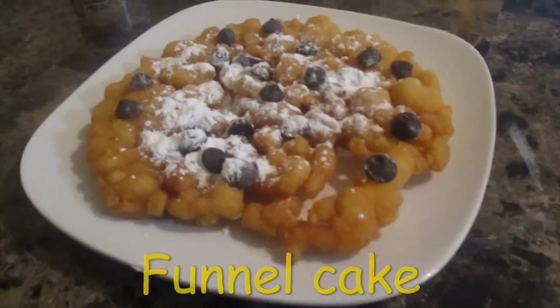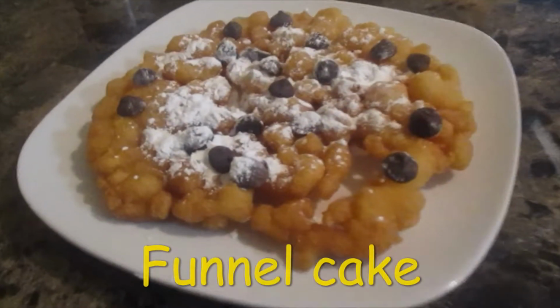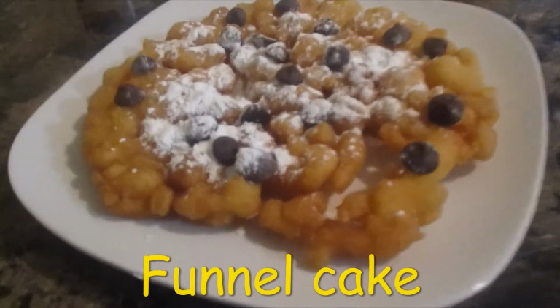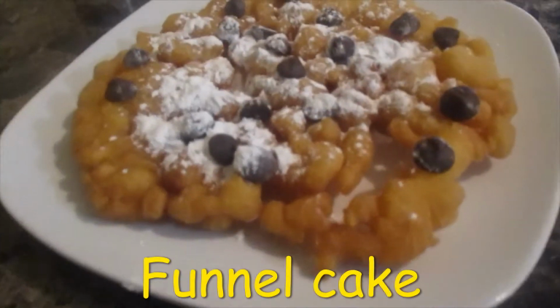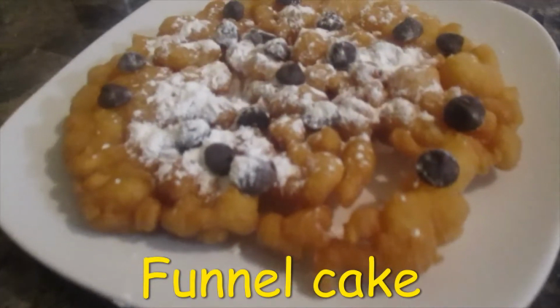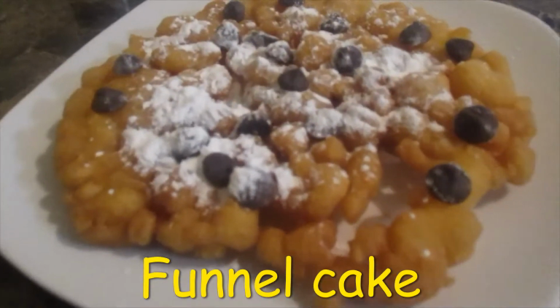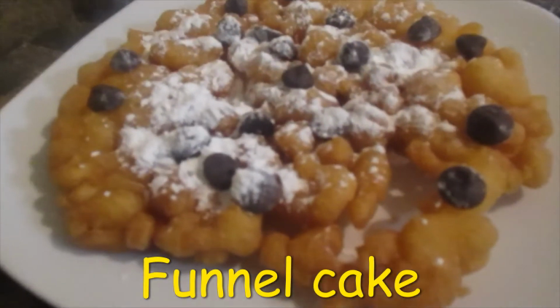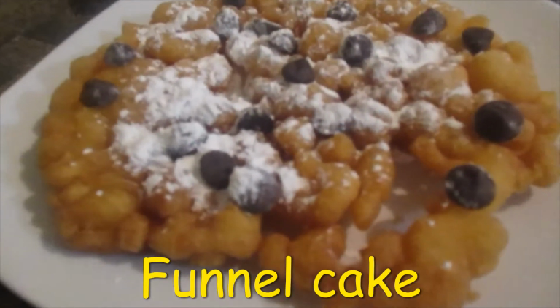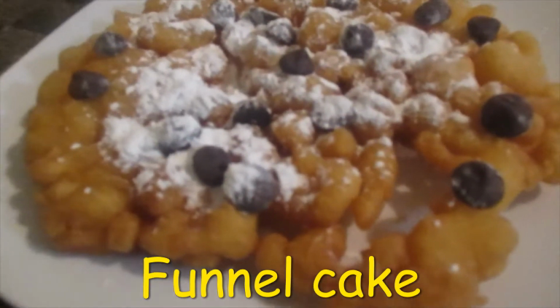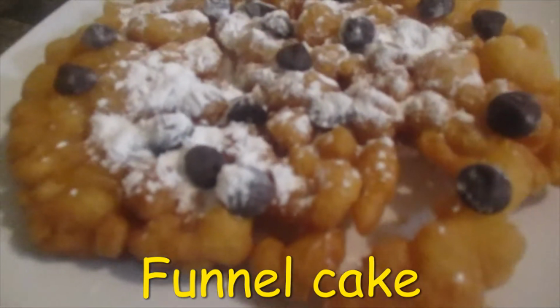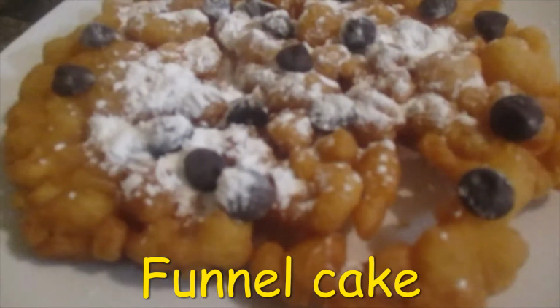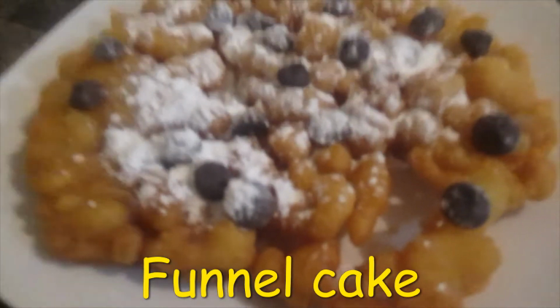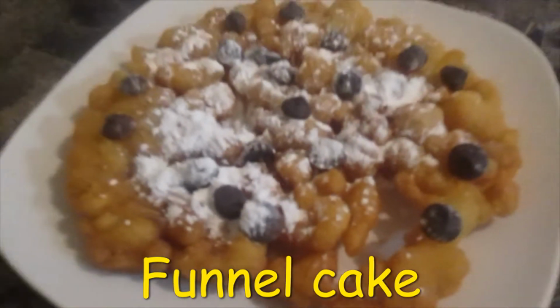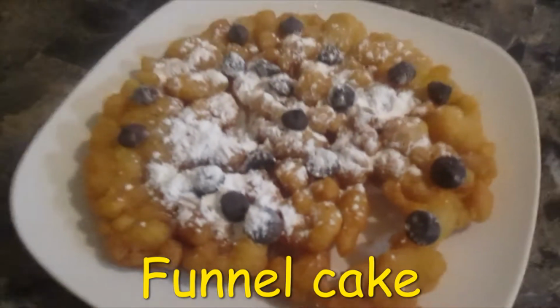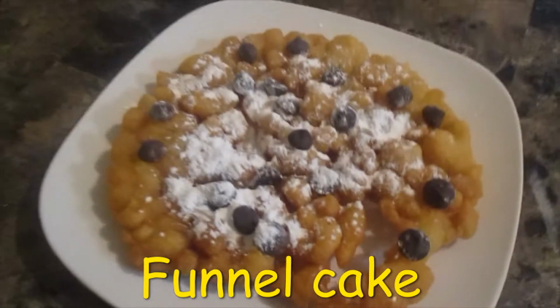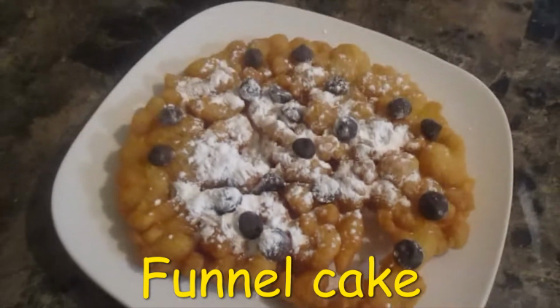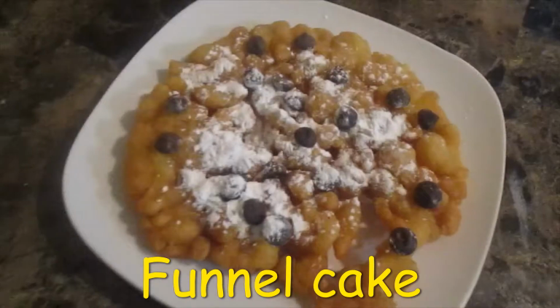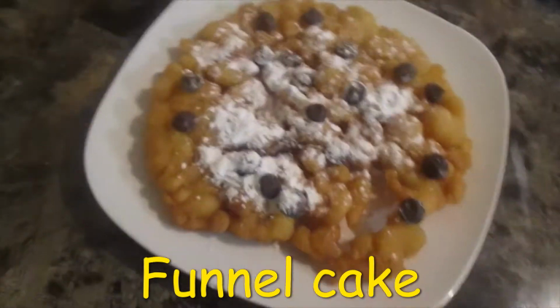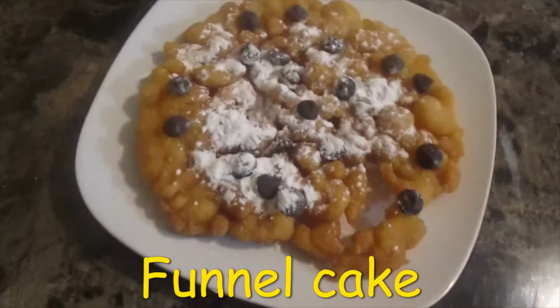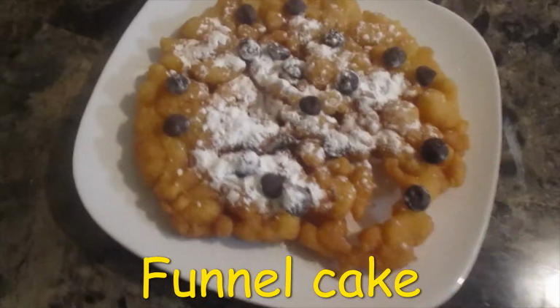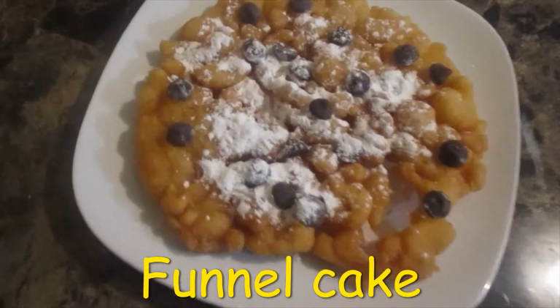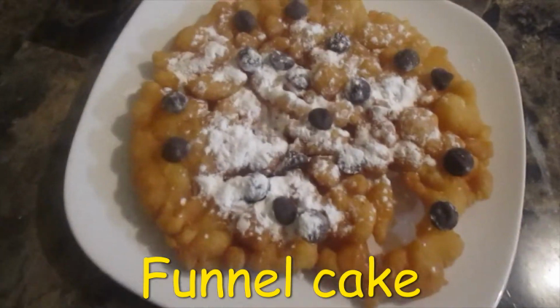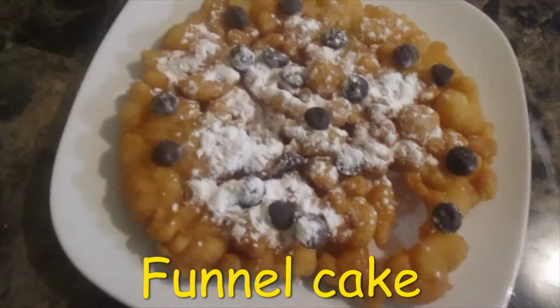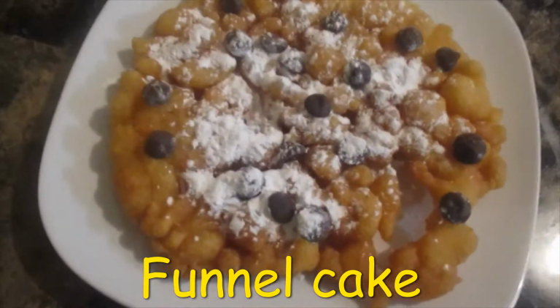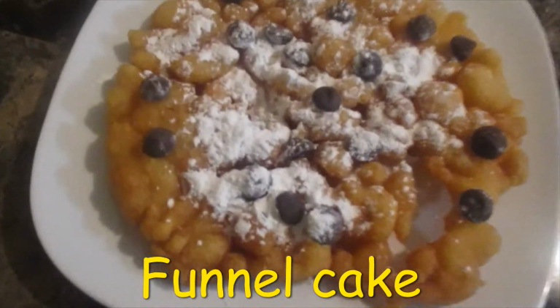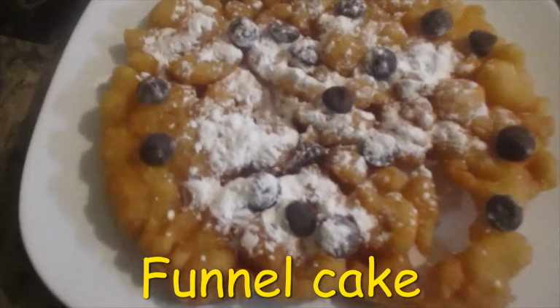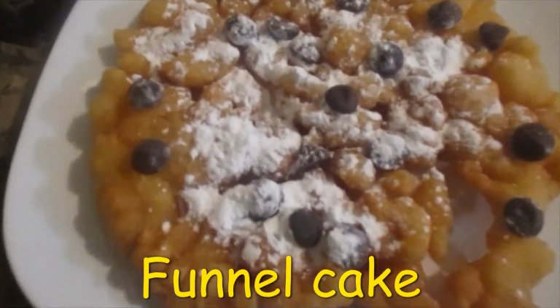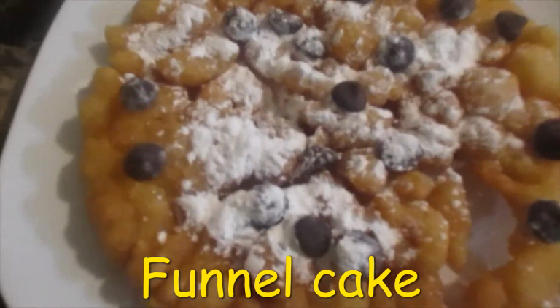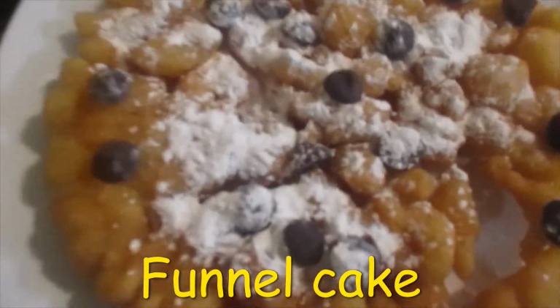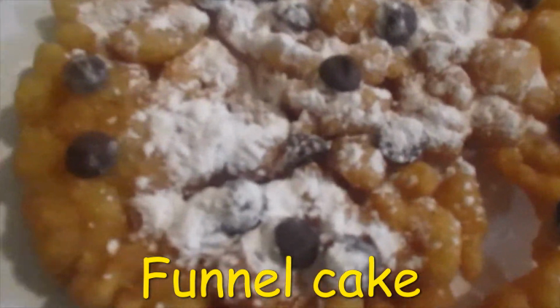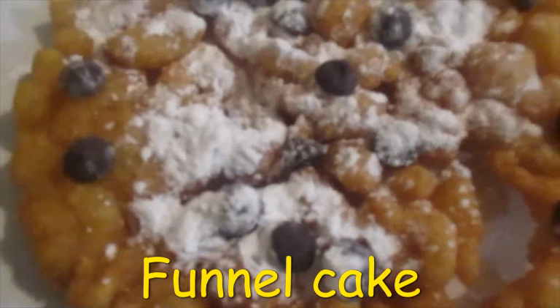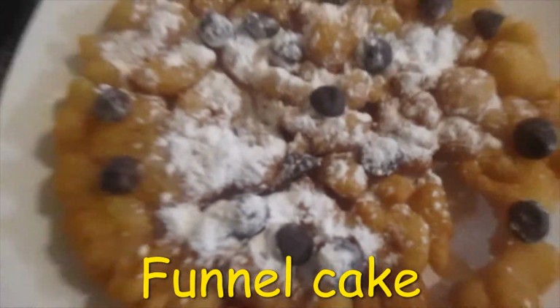Today we are making funnel cakes. I am so excited for this you guys. Stay tuned.